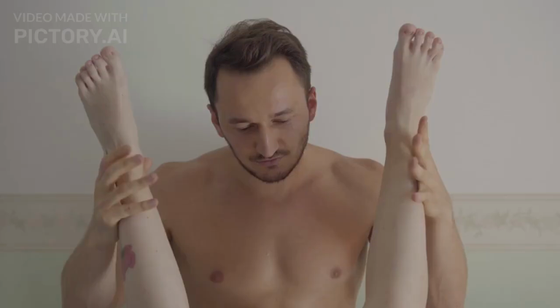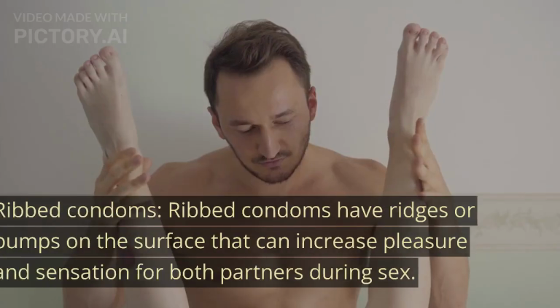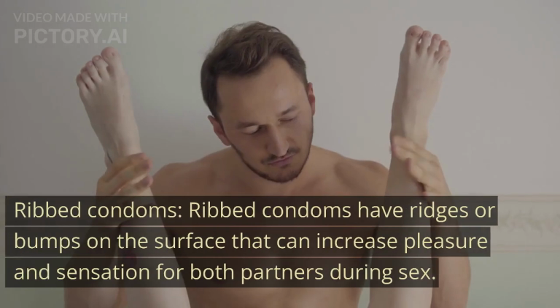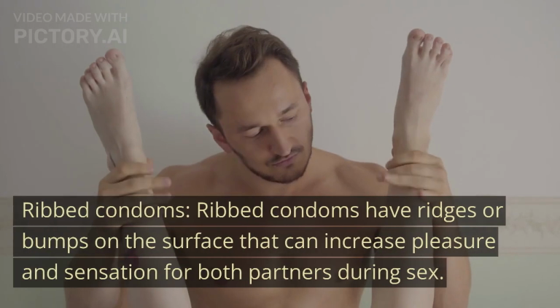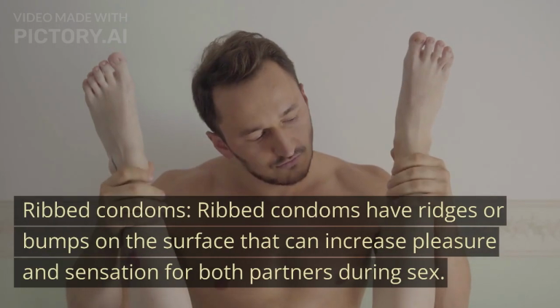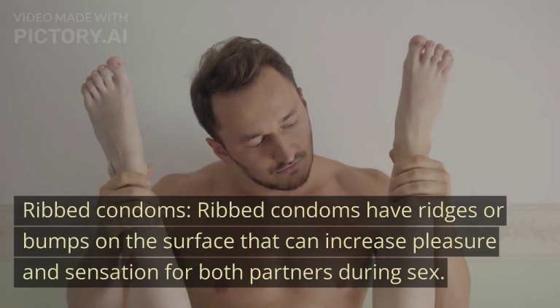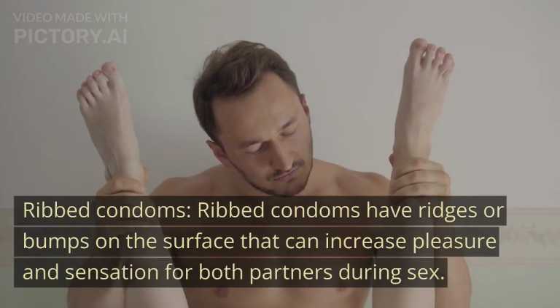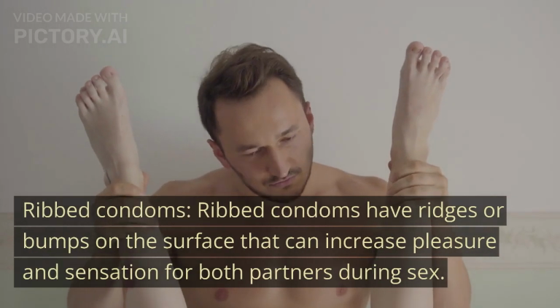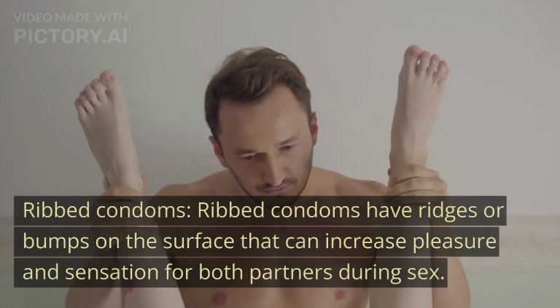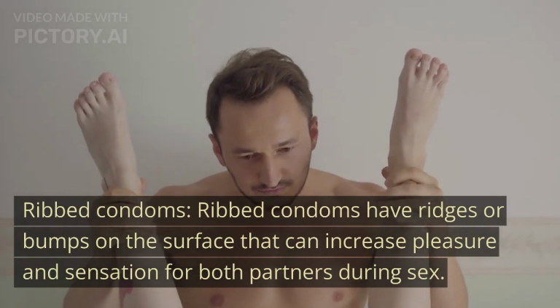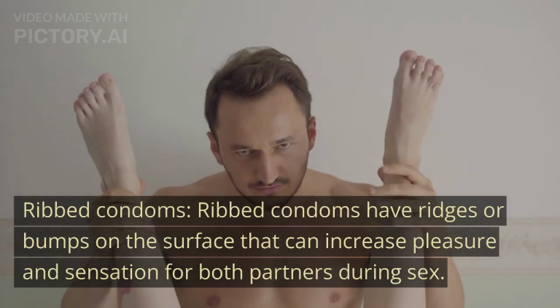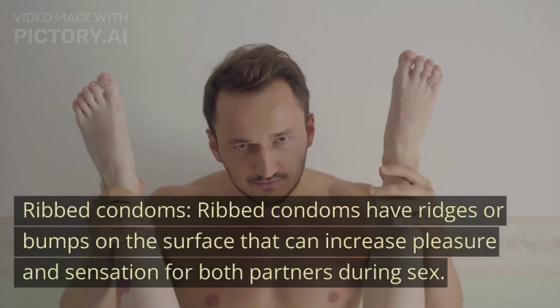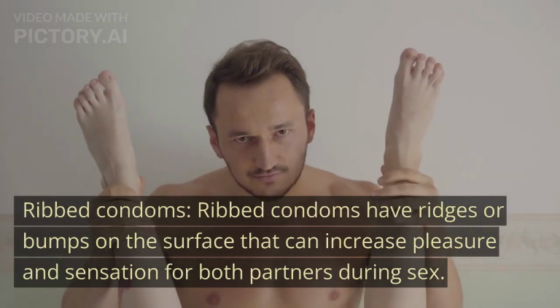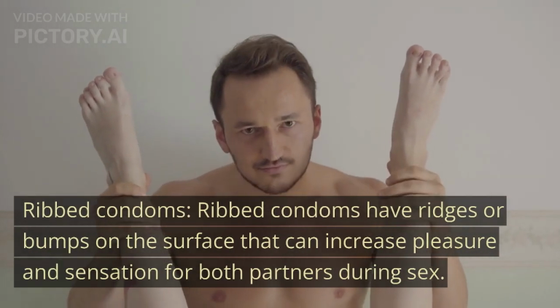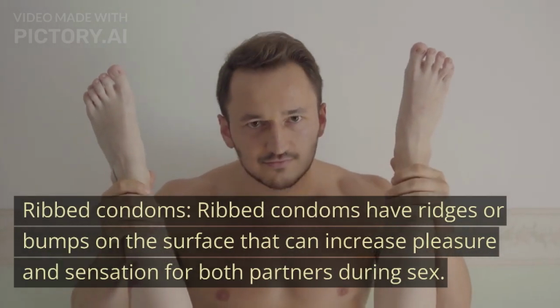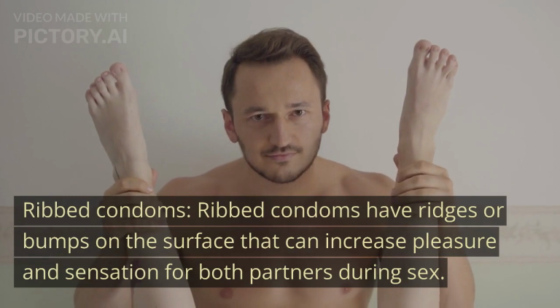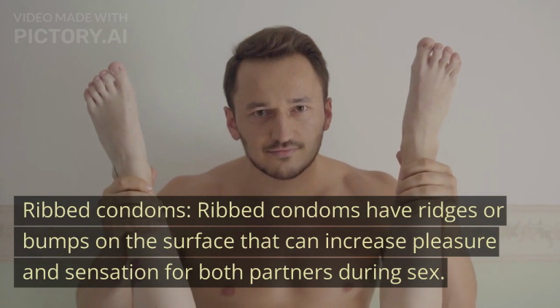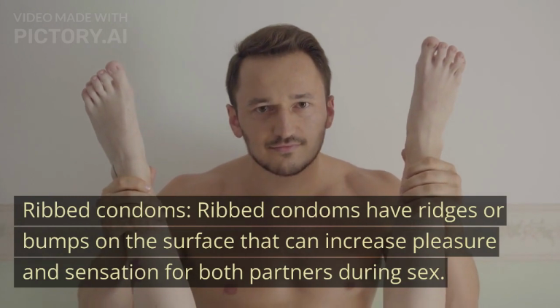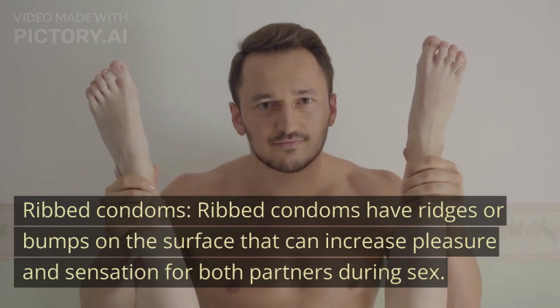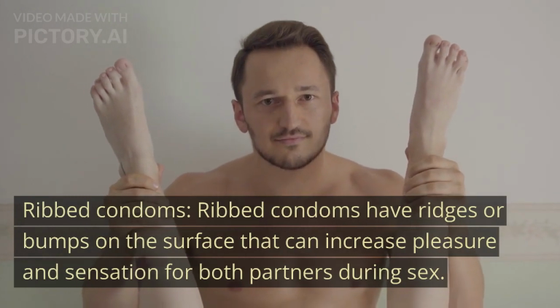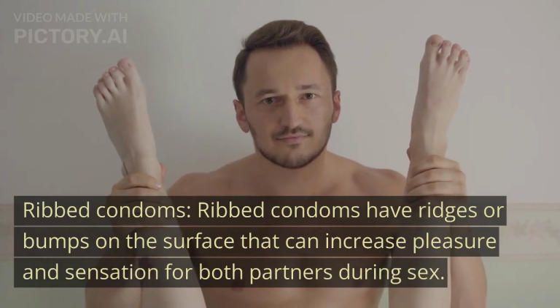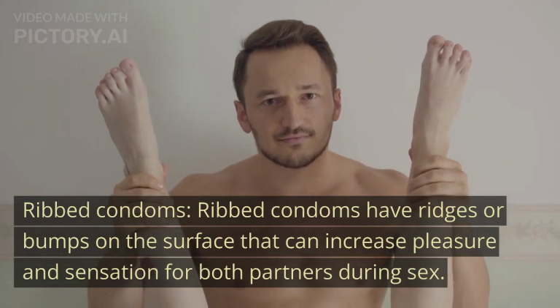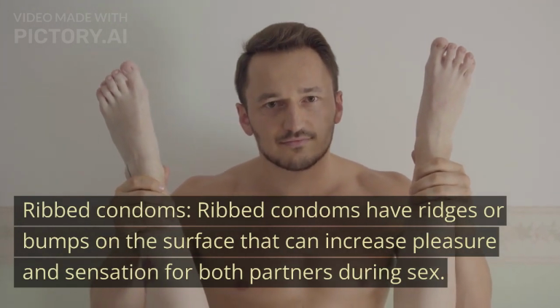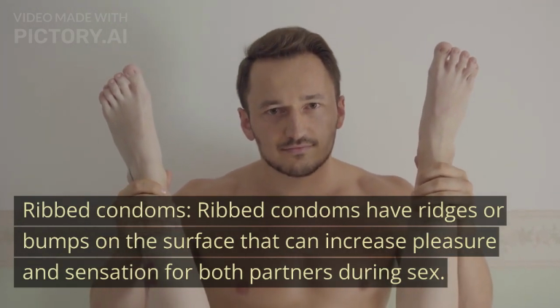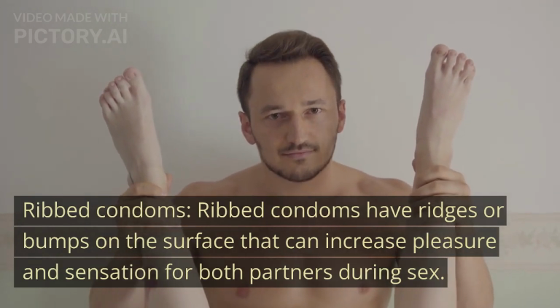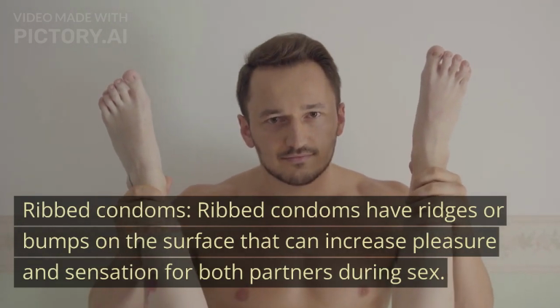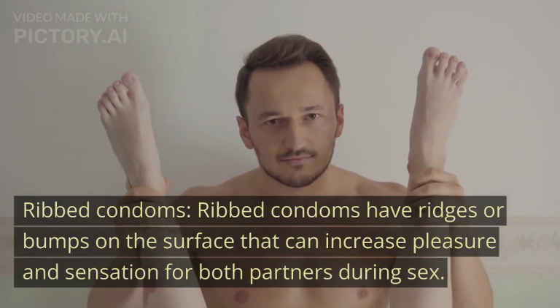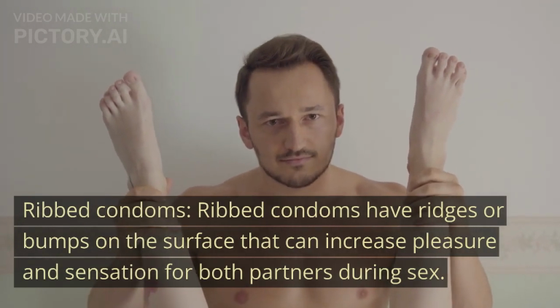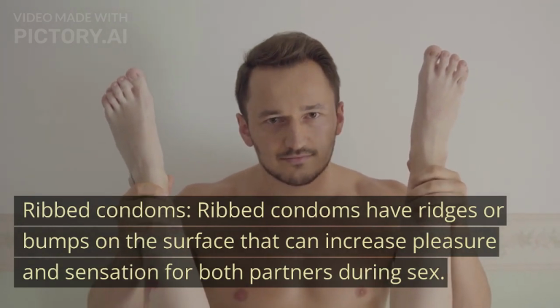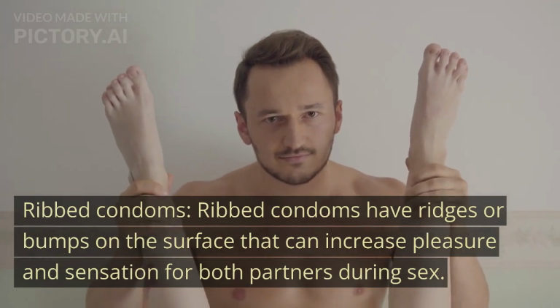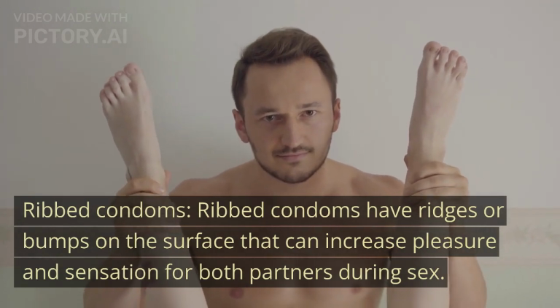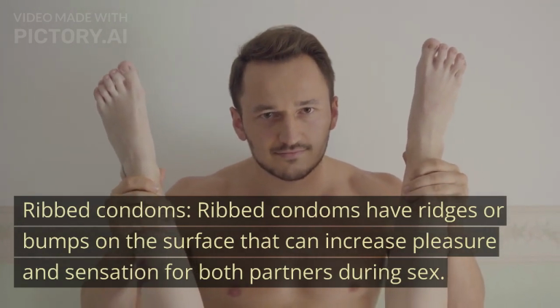Ribbed condoms. Ribbed condoms have ridges or bumps on the surface that can increase pleasure and sensation for both partners during sex.